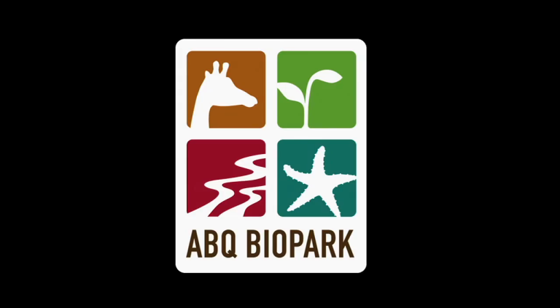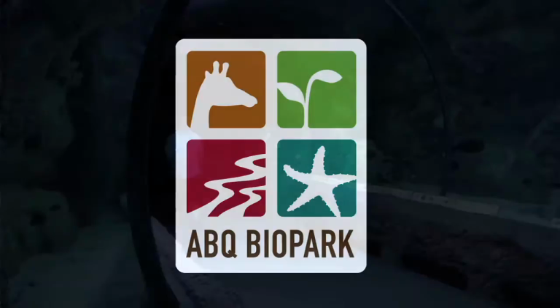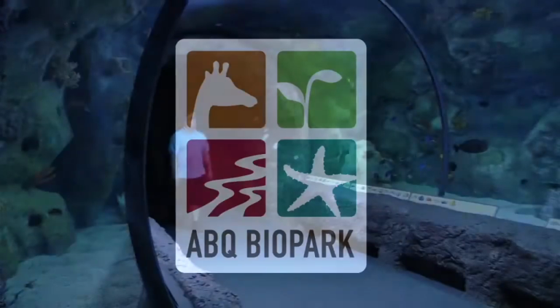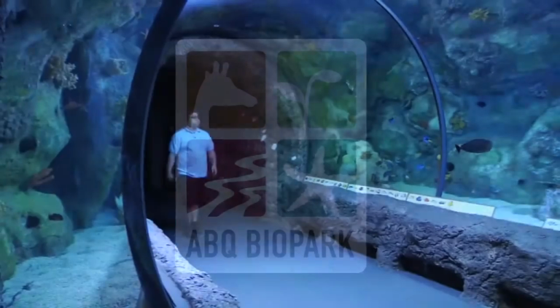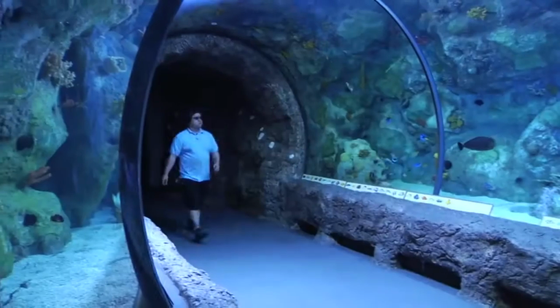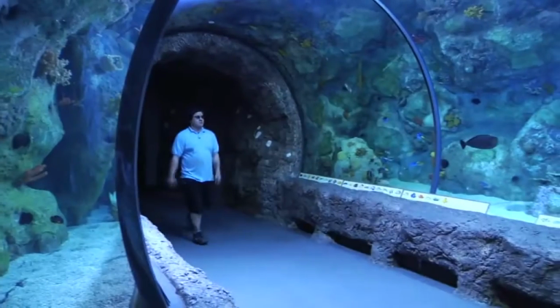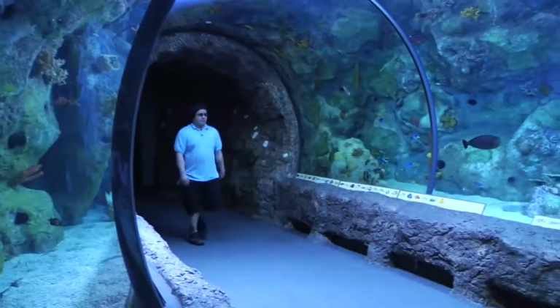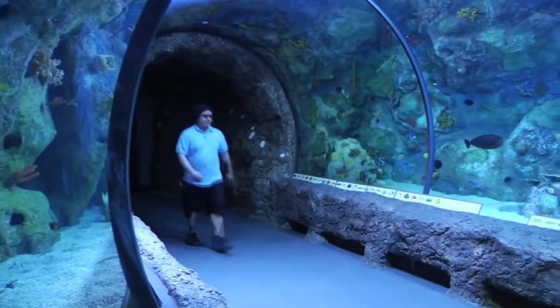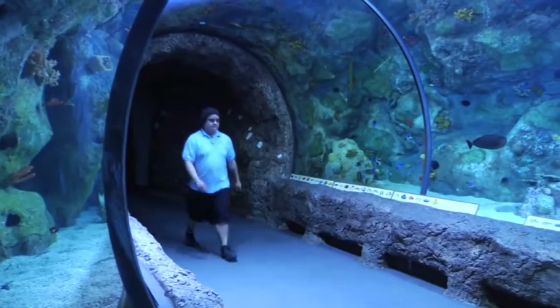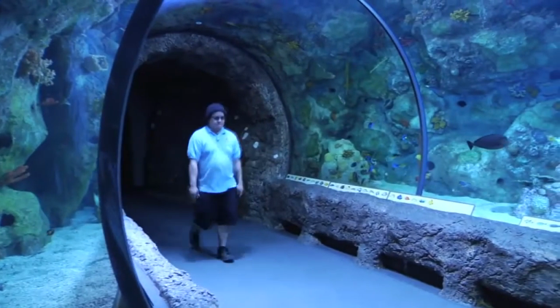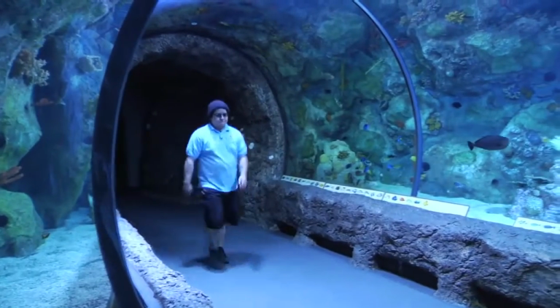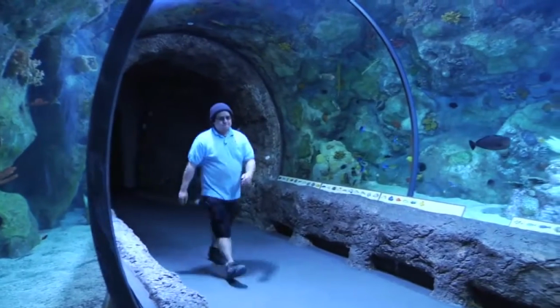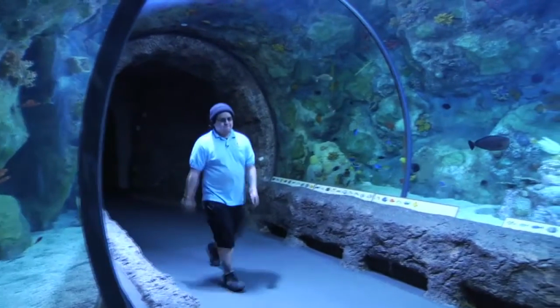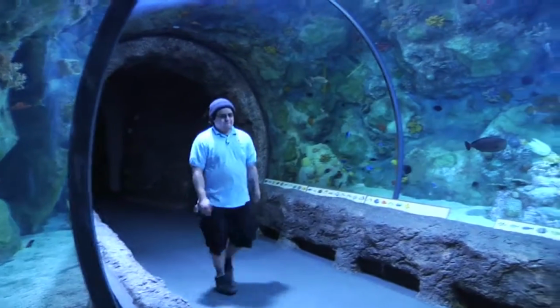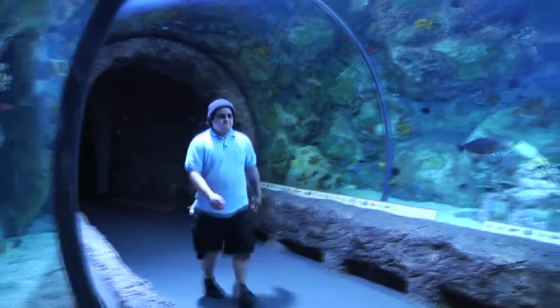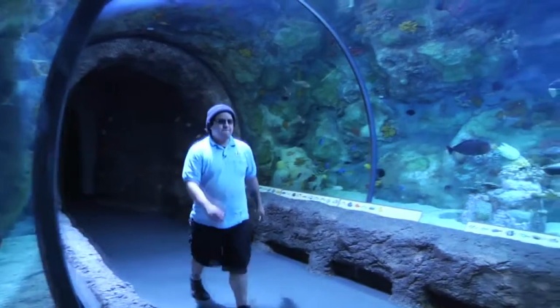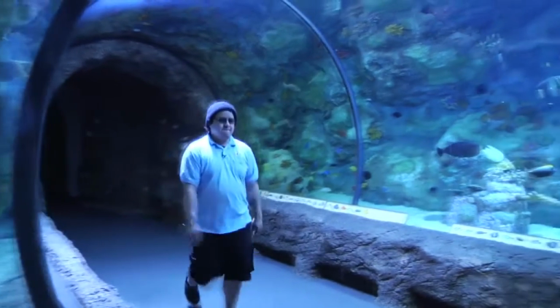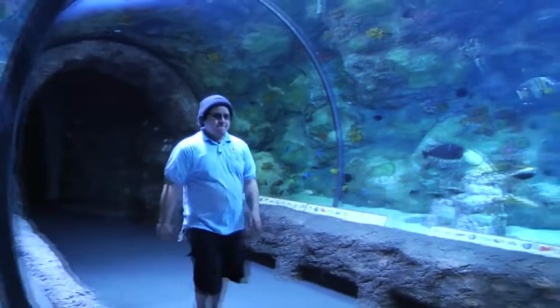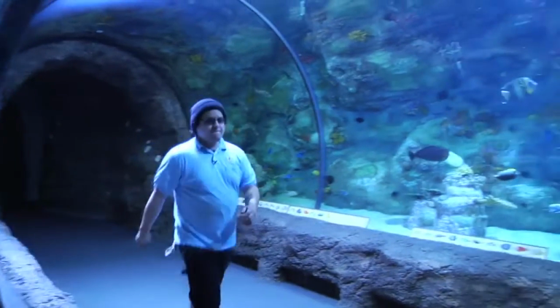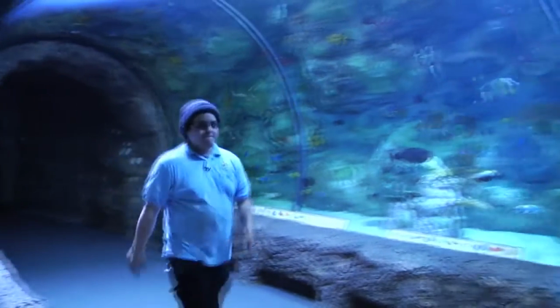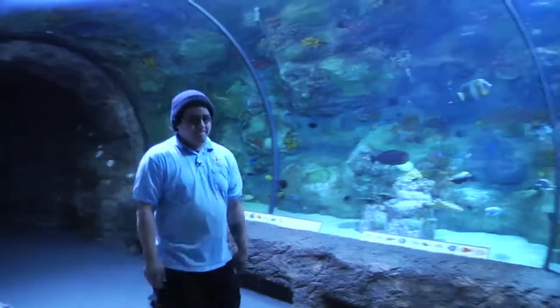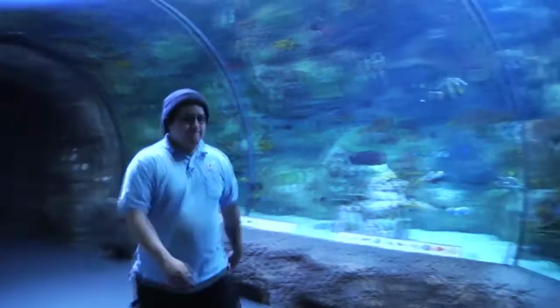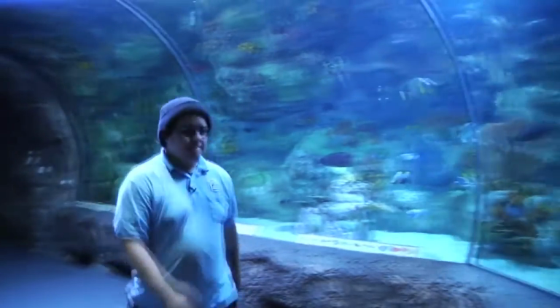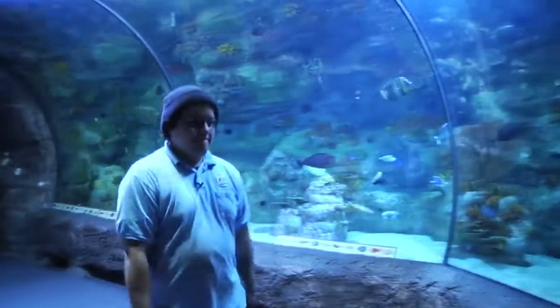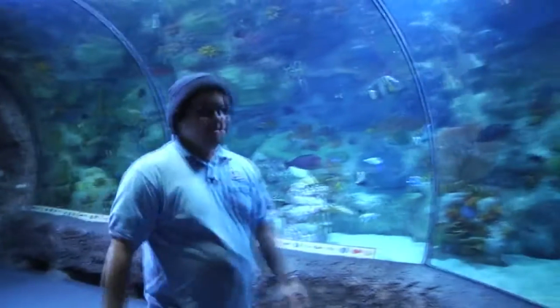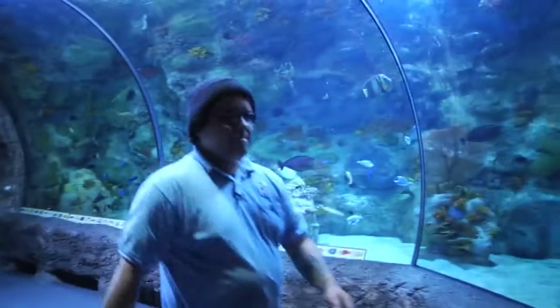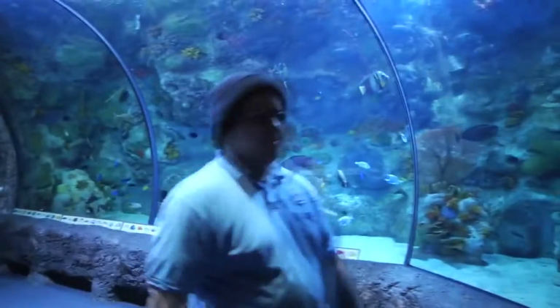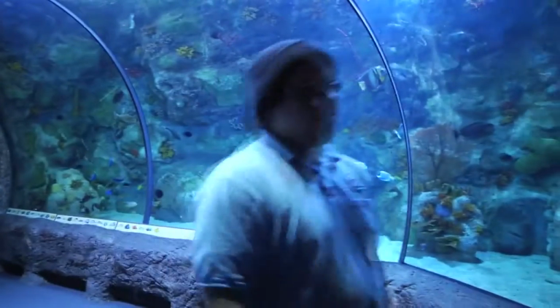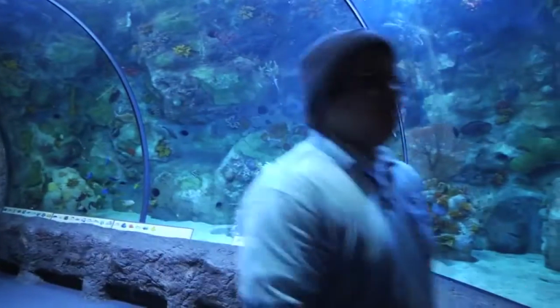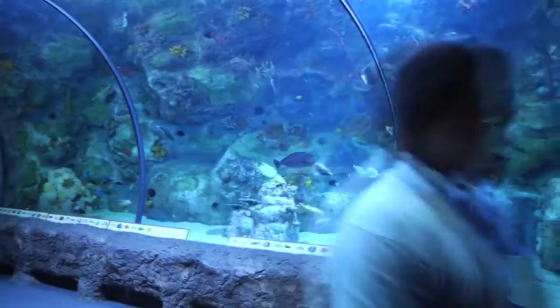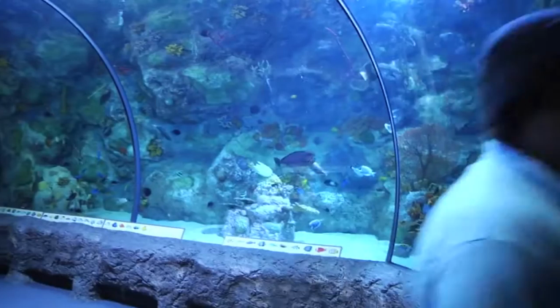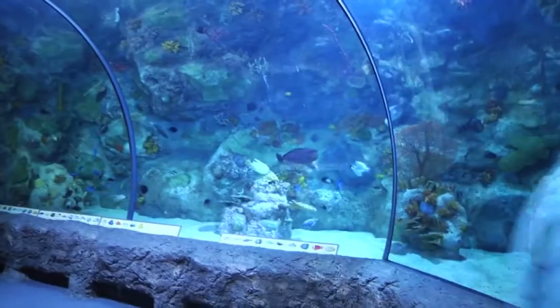My name is Andrew Montoya and we're here at the Albuquerque Aquarium in the Pacific Coral Reef.